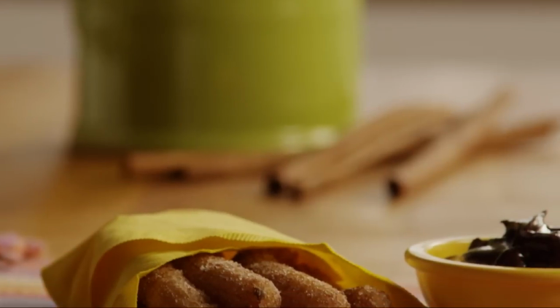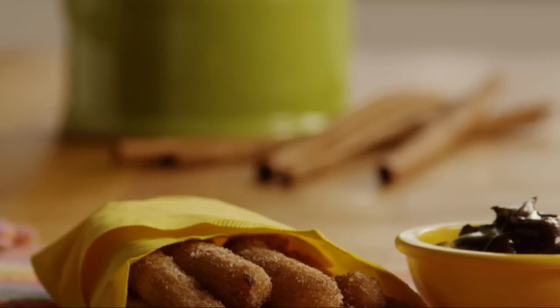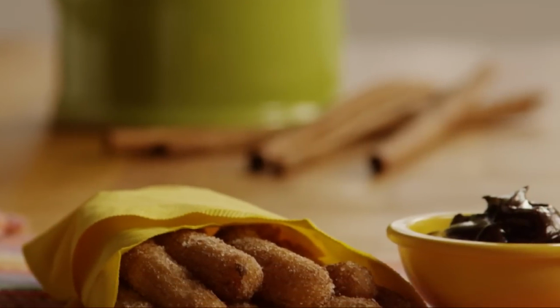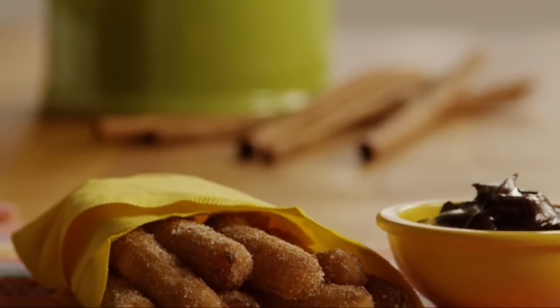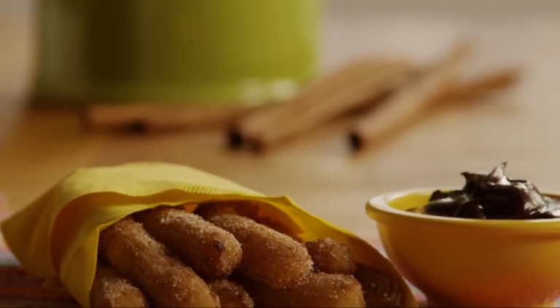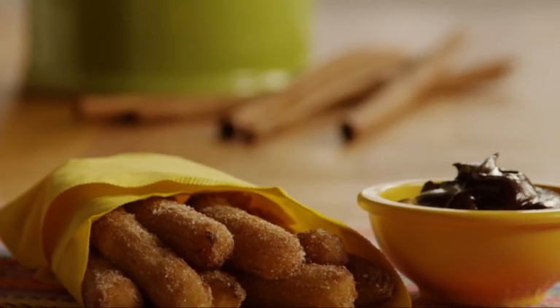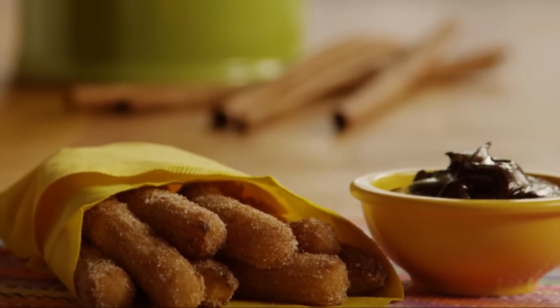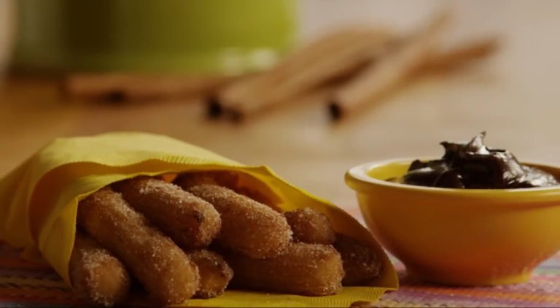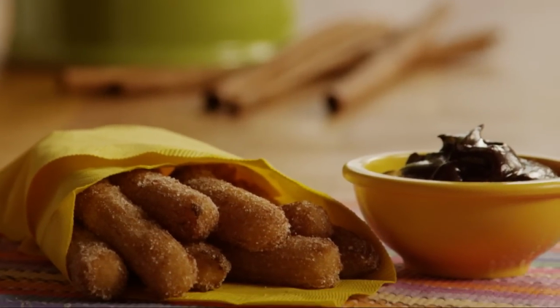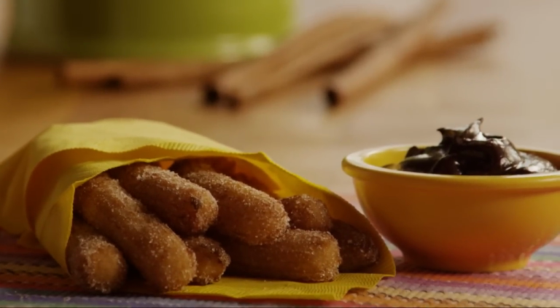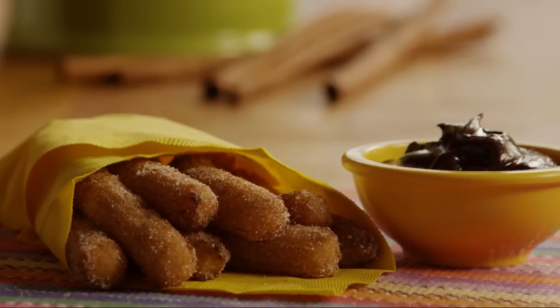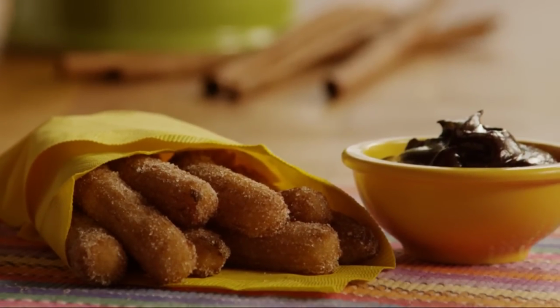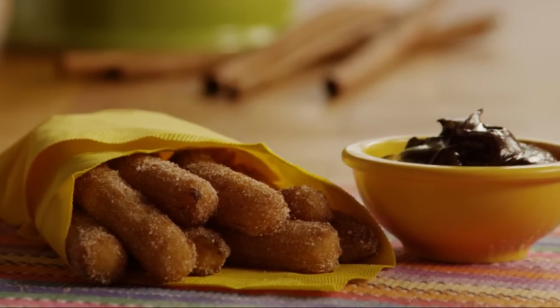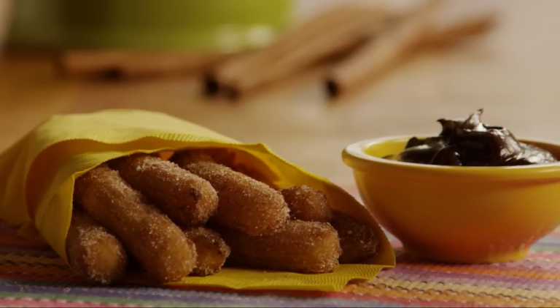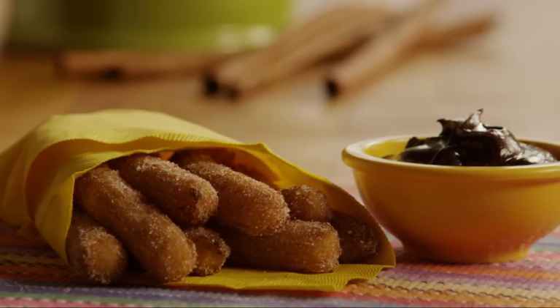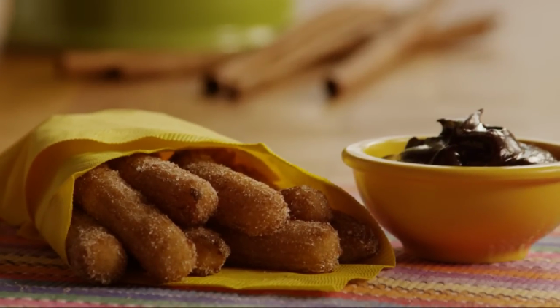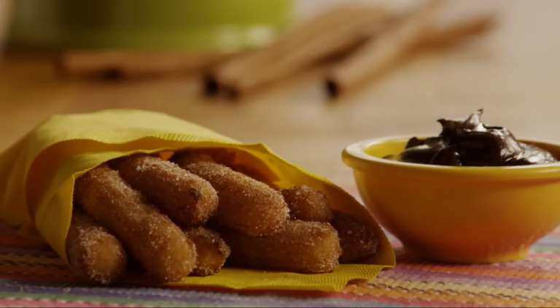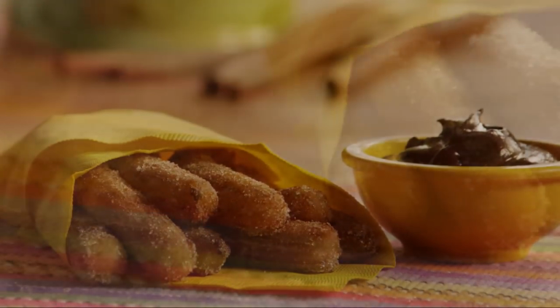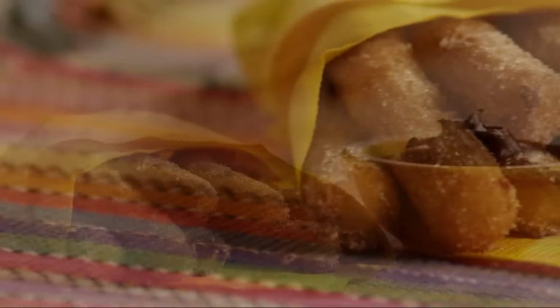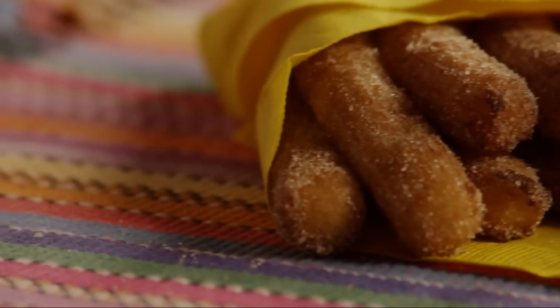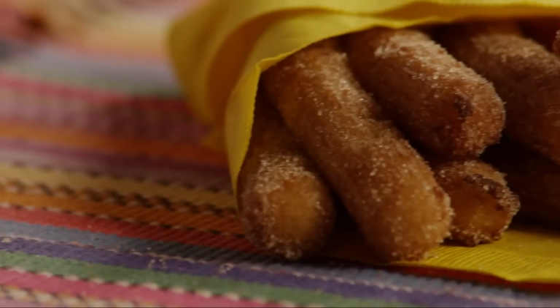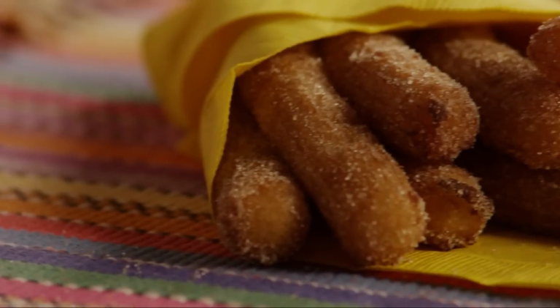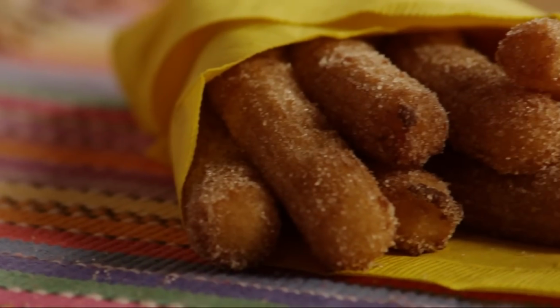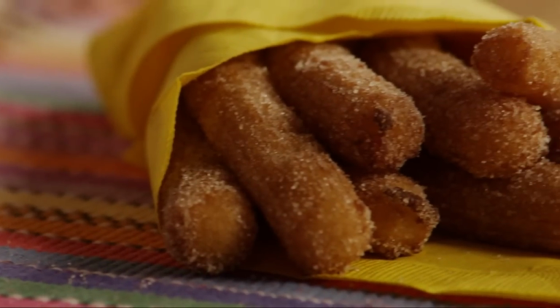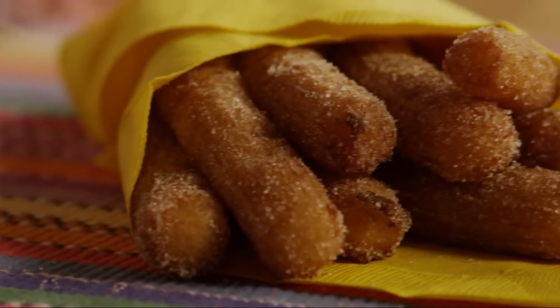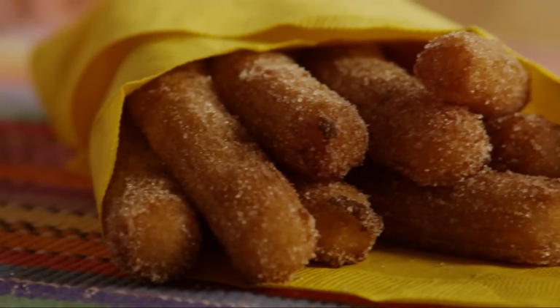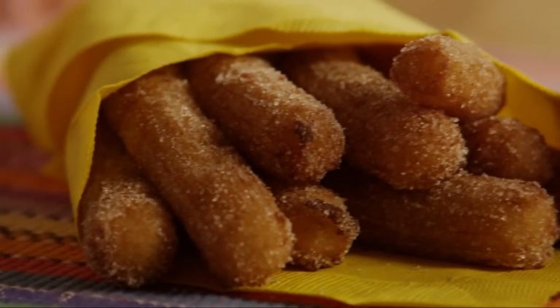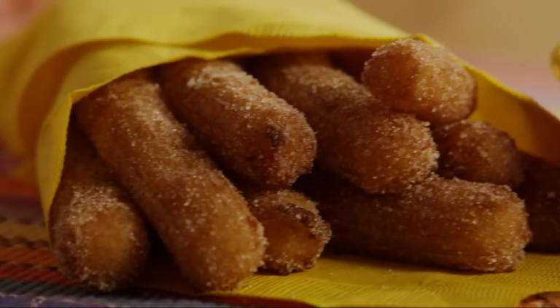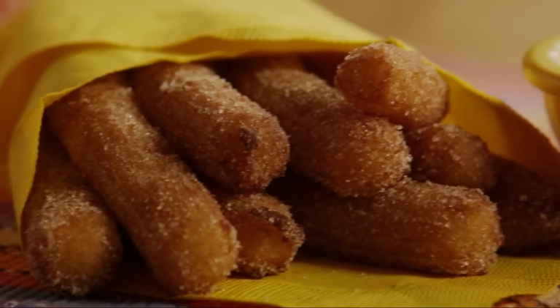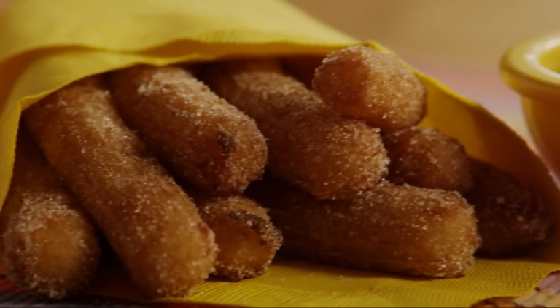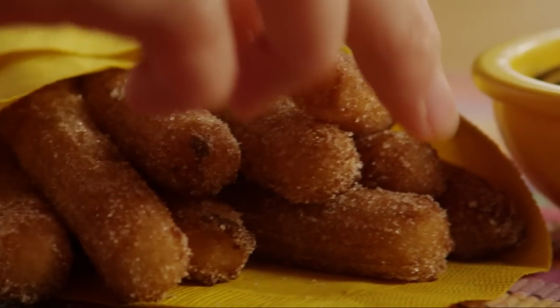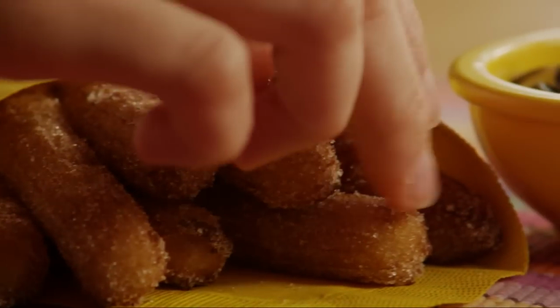All Recipes member Claire commented: these are very good. She recommends piping churros thin to make sure they cook all the way through.